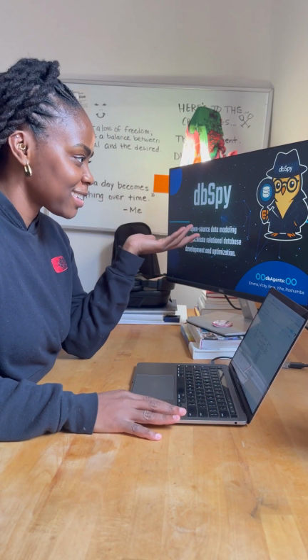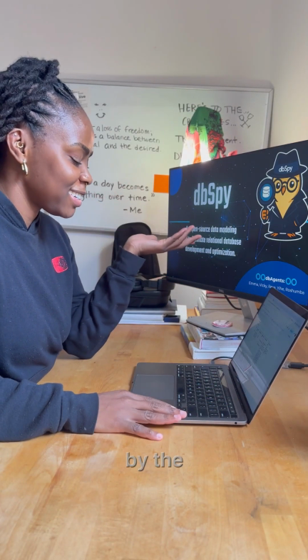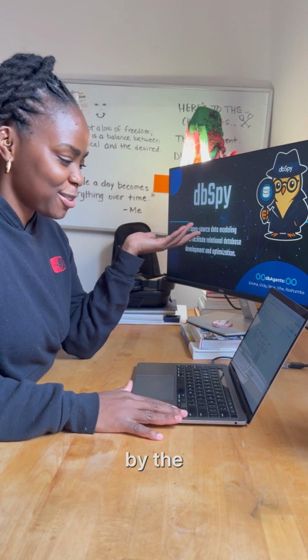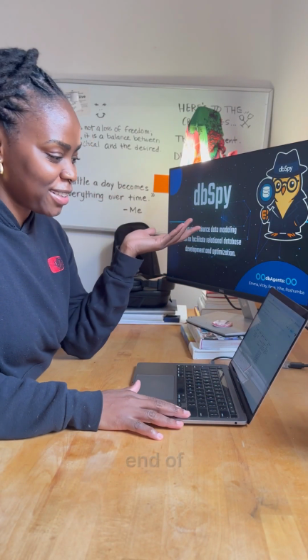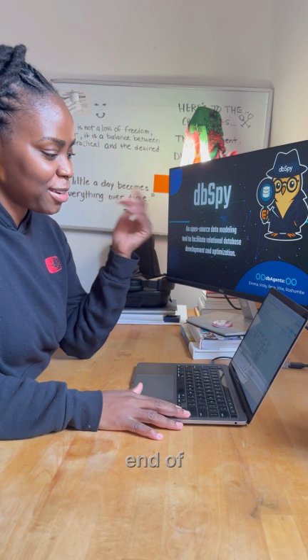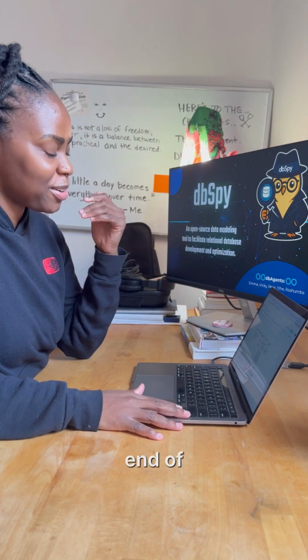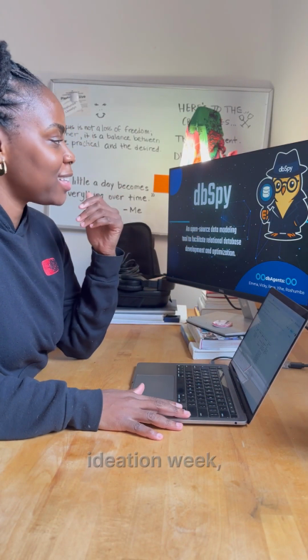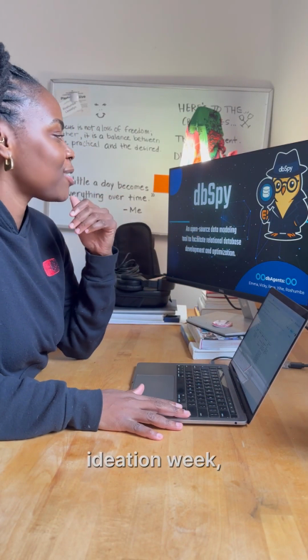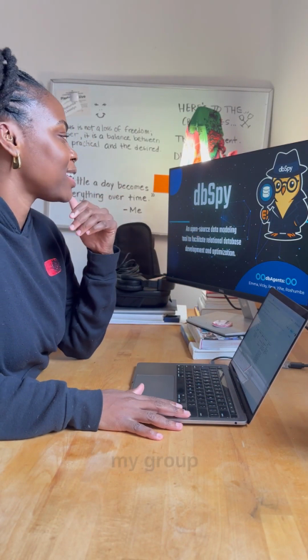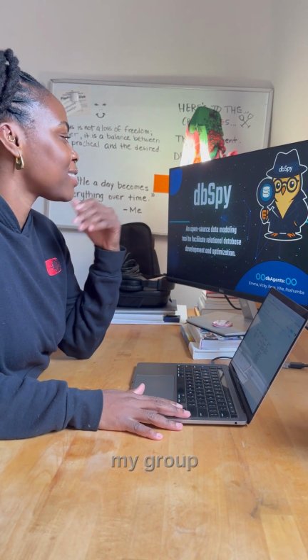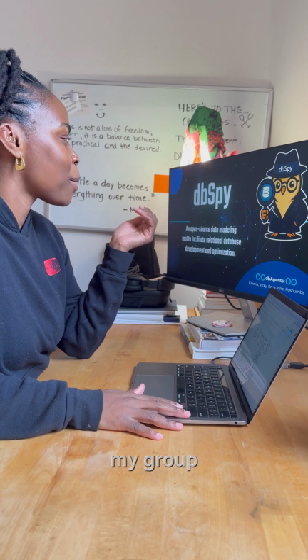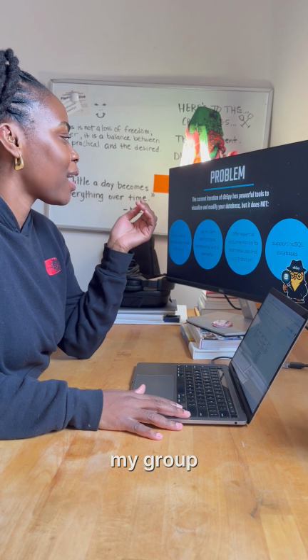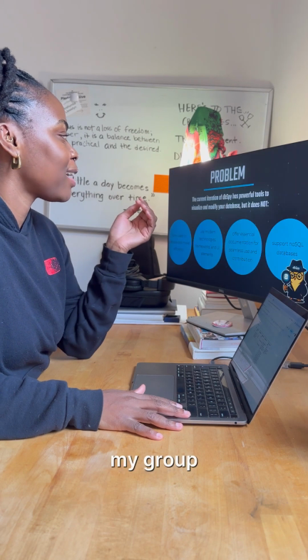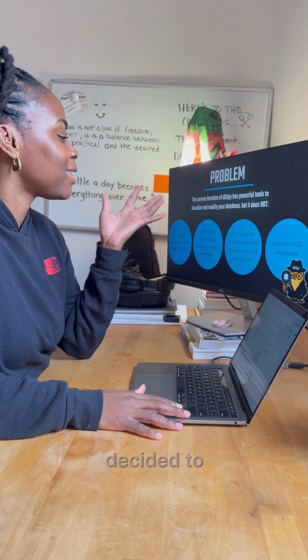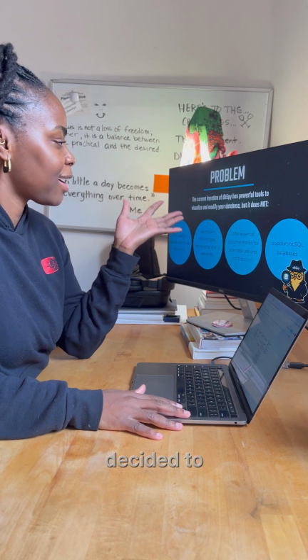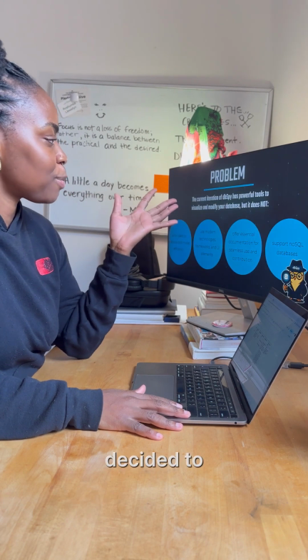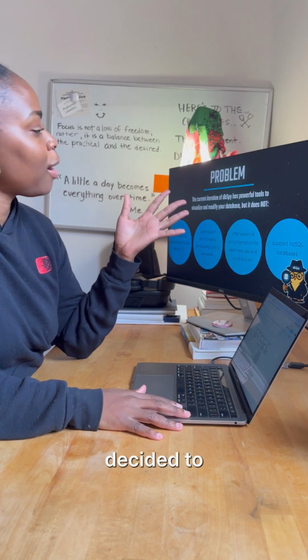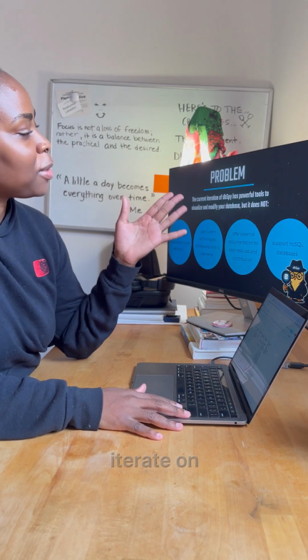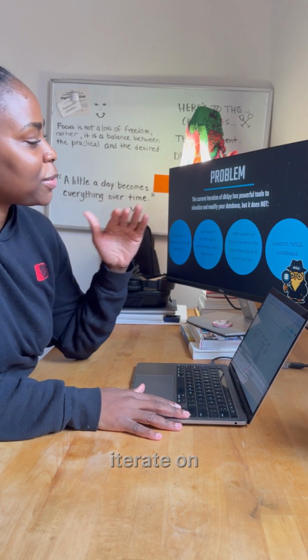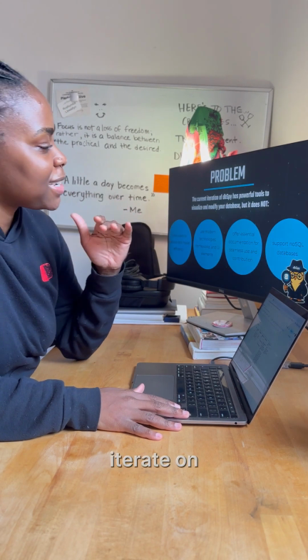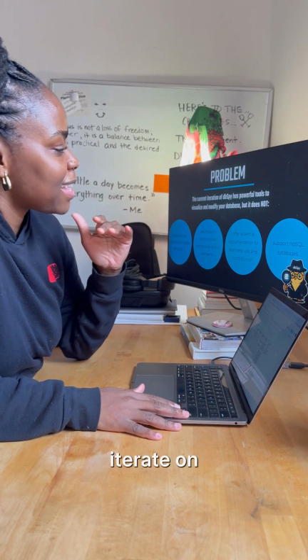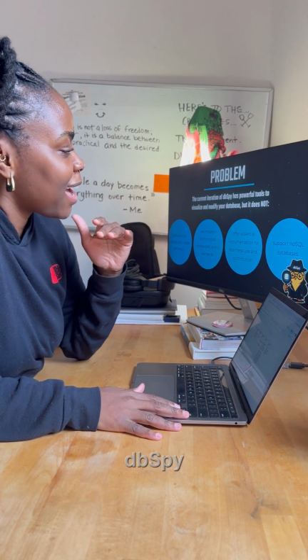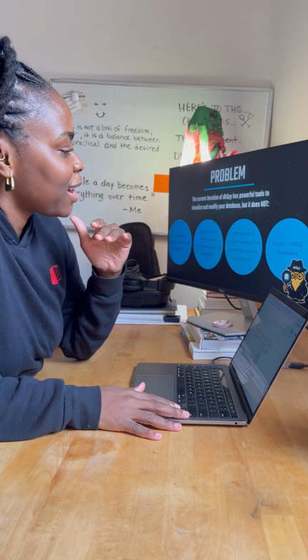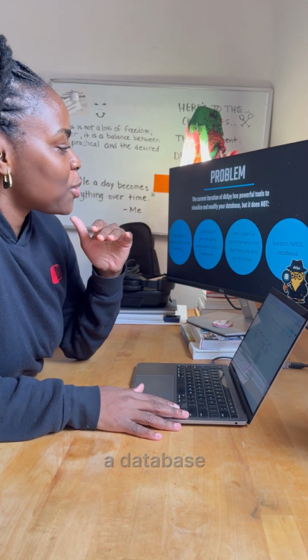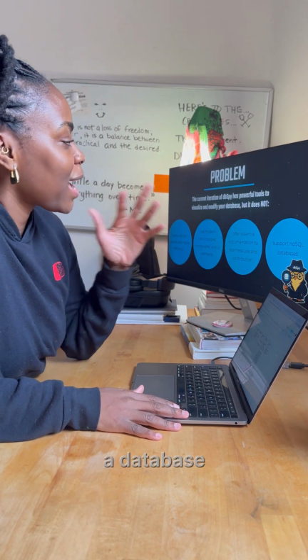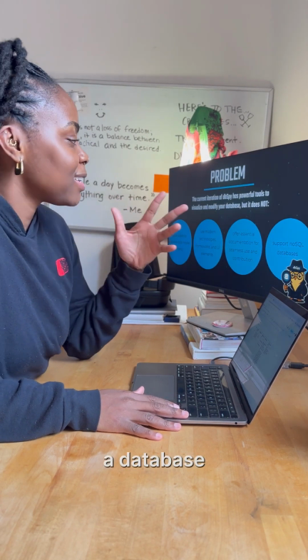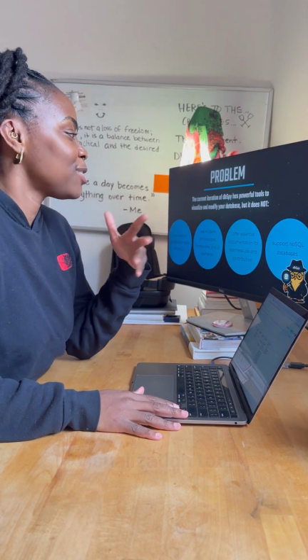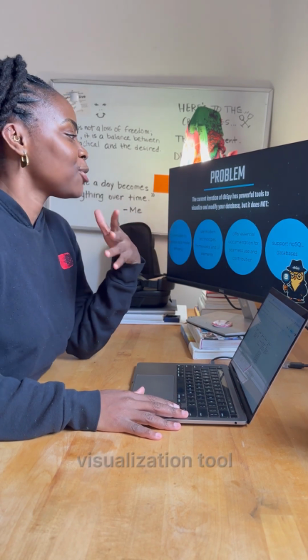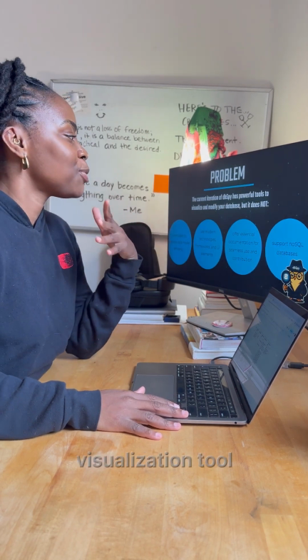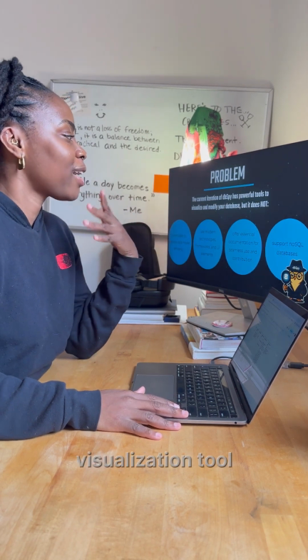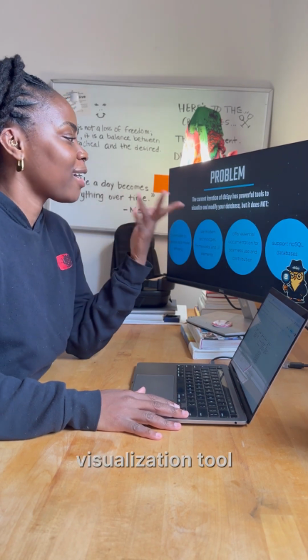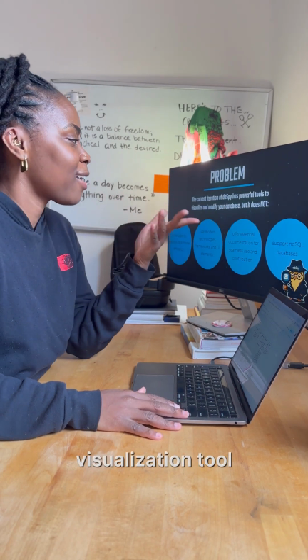By the end of ideation week, my group decided to iterate on dbSpy, a database visualization tool.